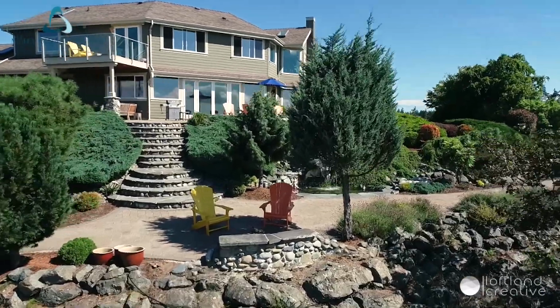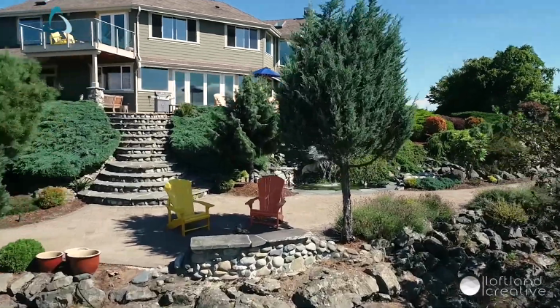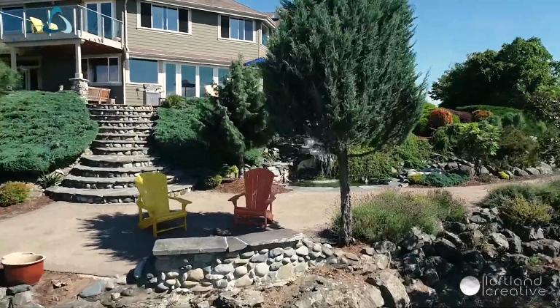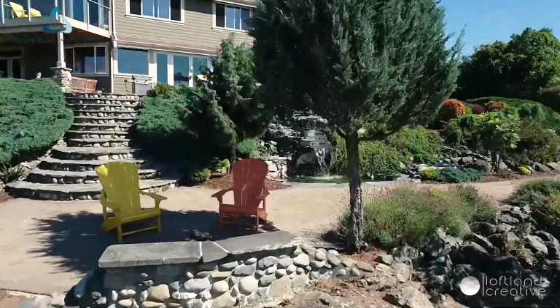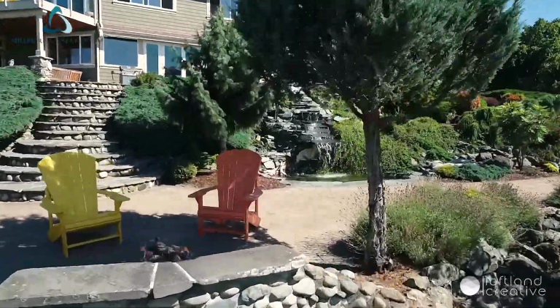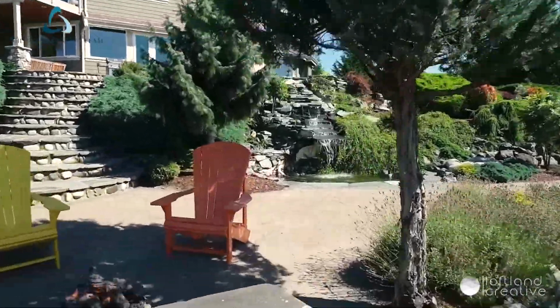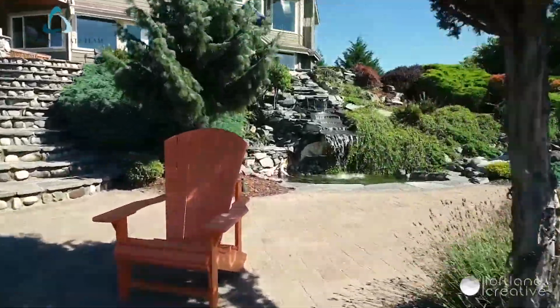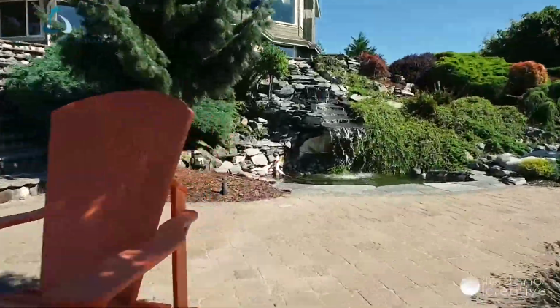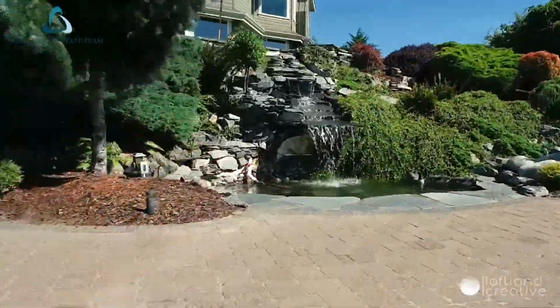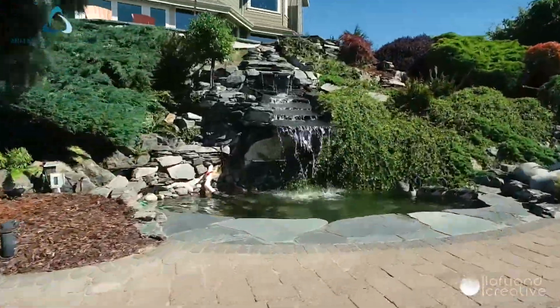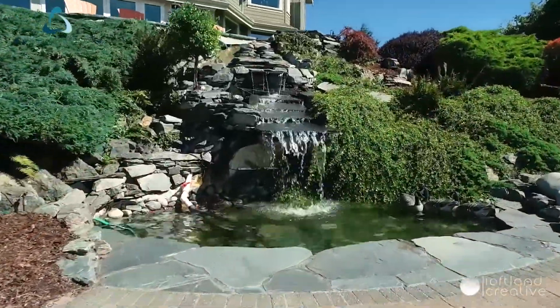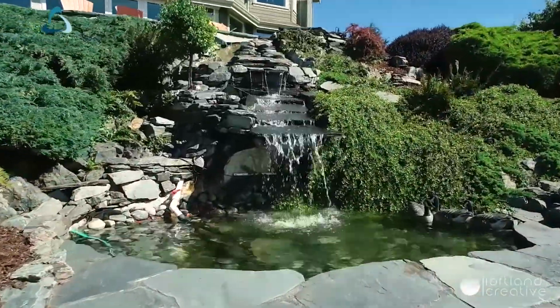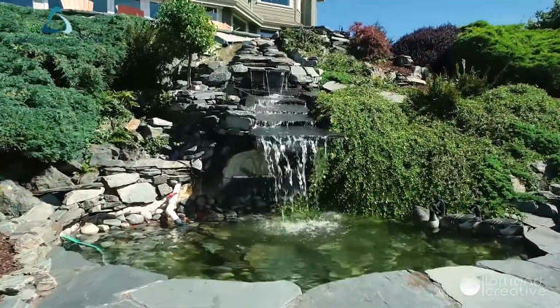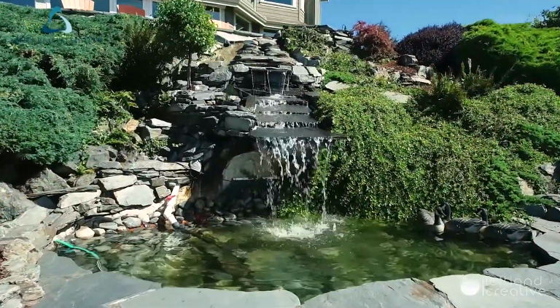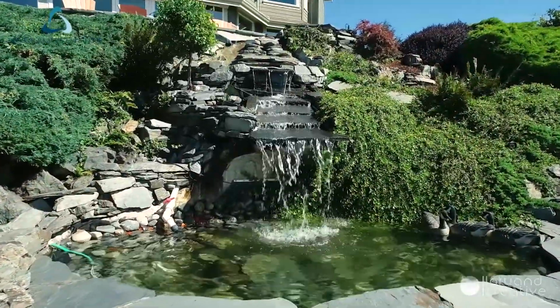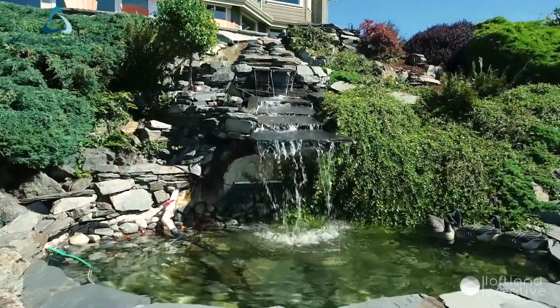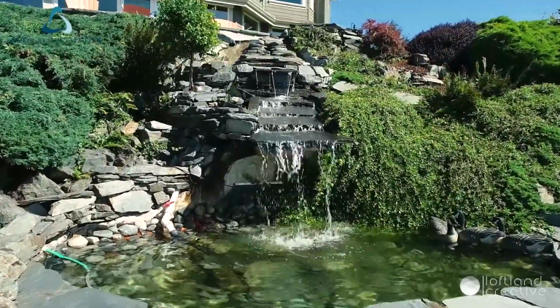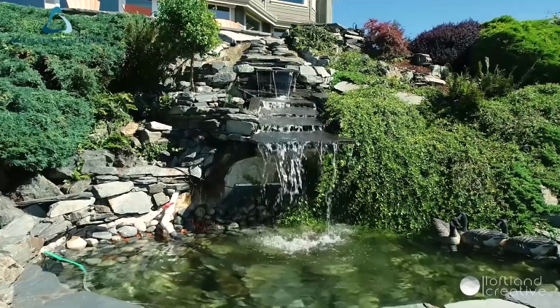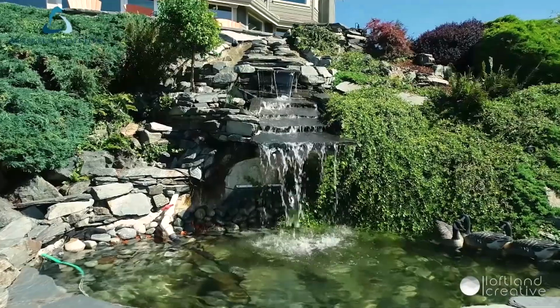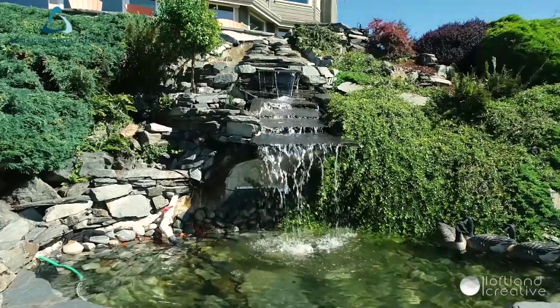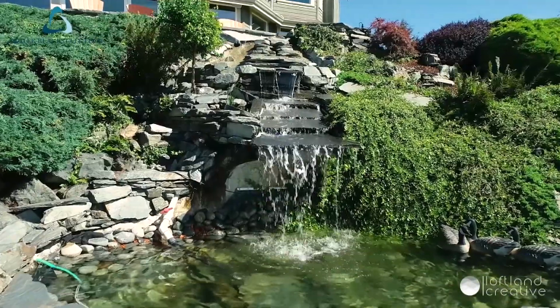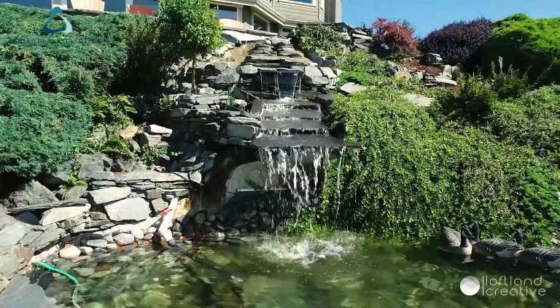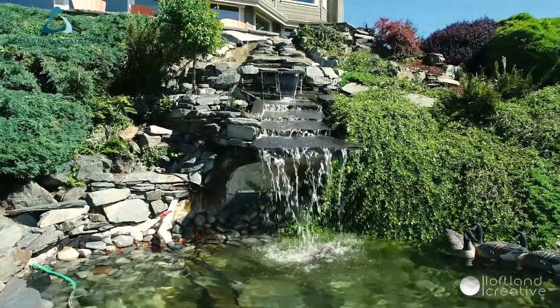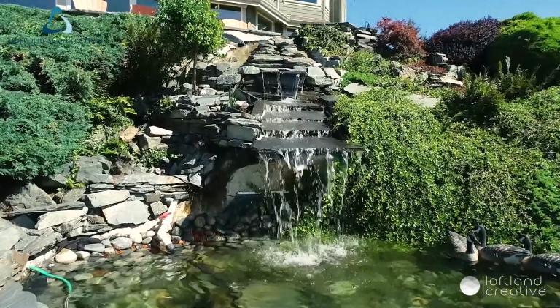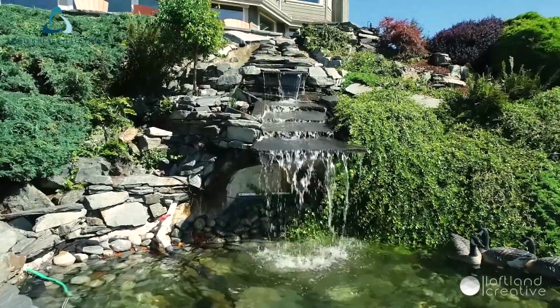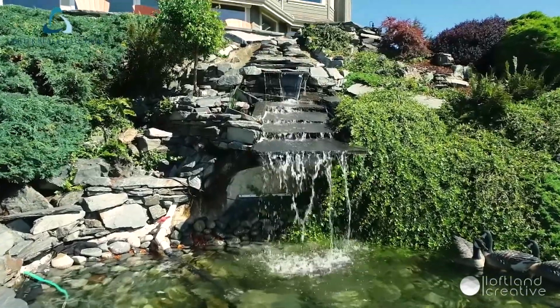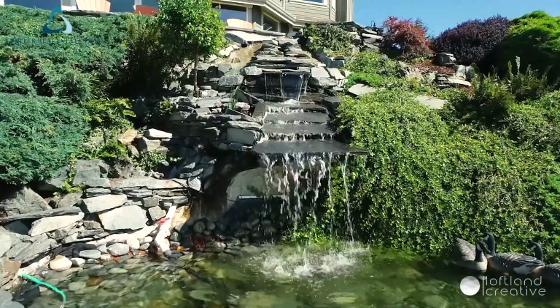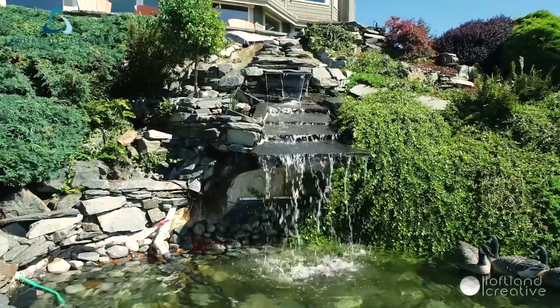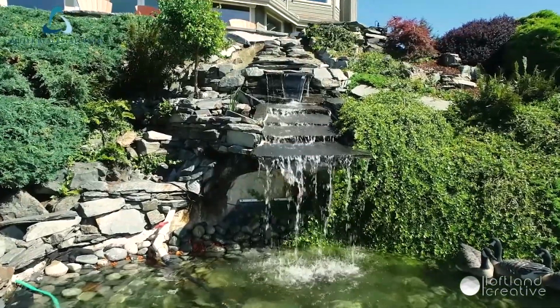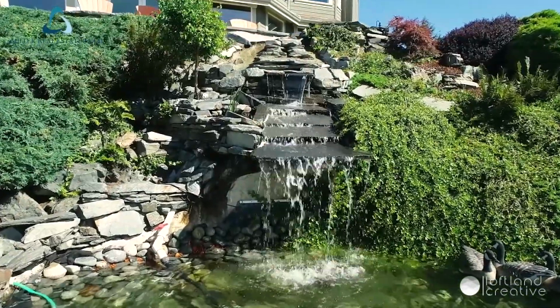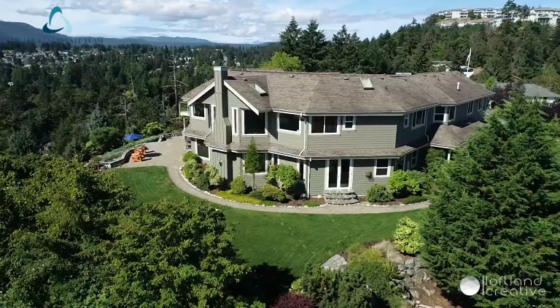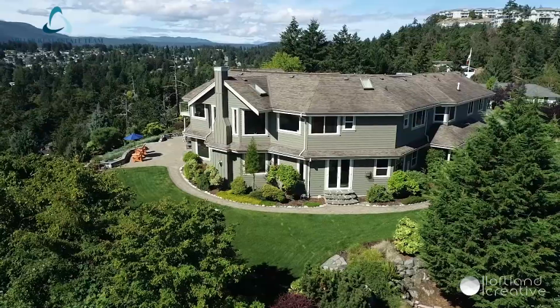For more information on this property, please see the feature sheet and 3D tour.